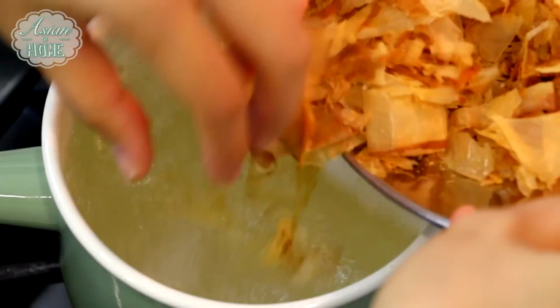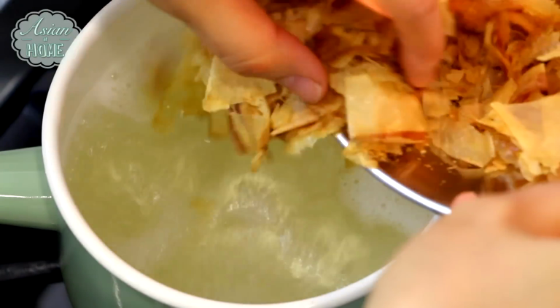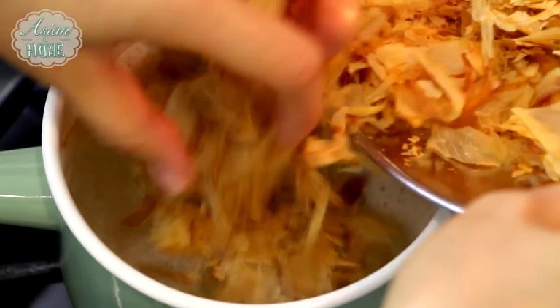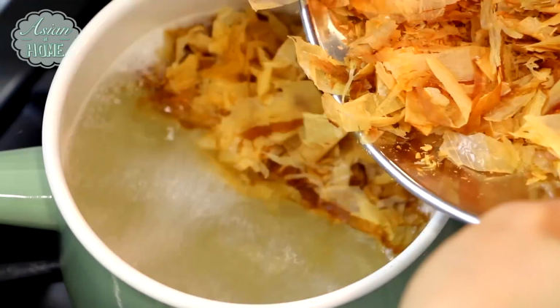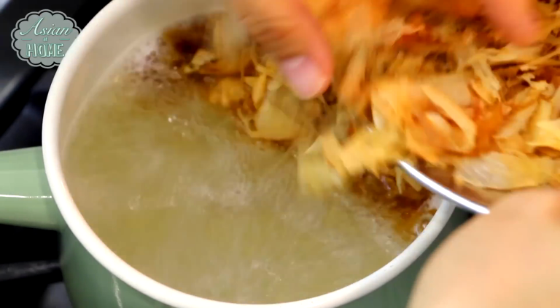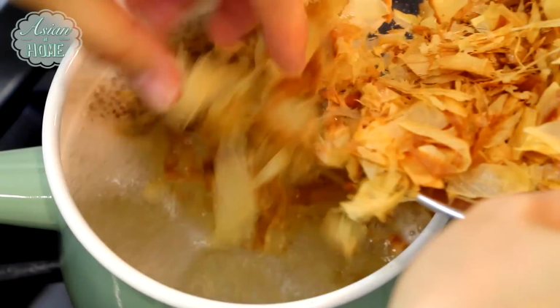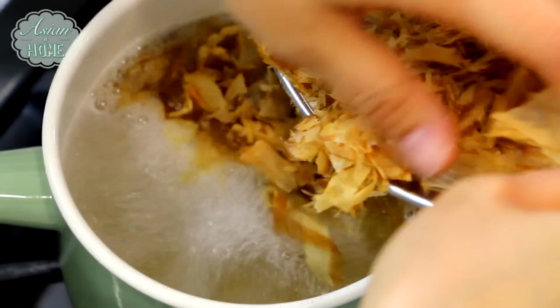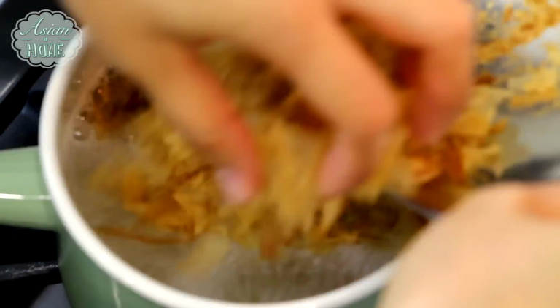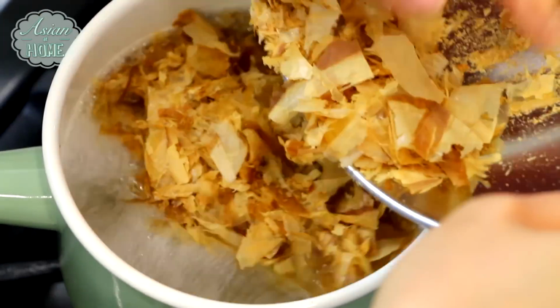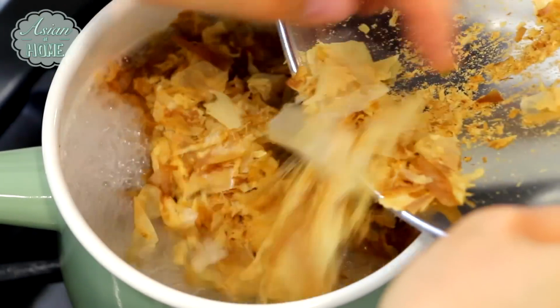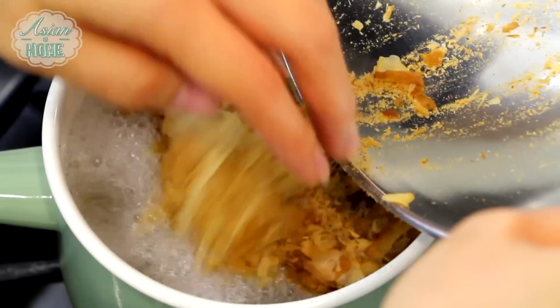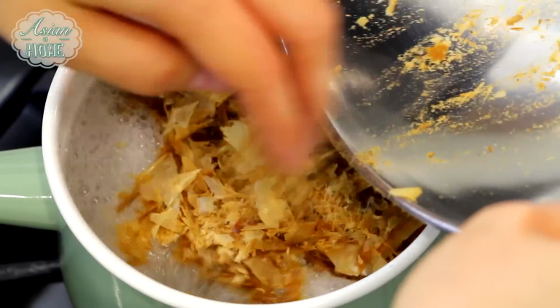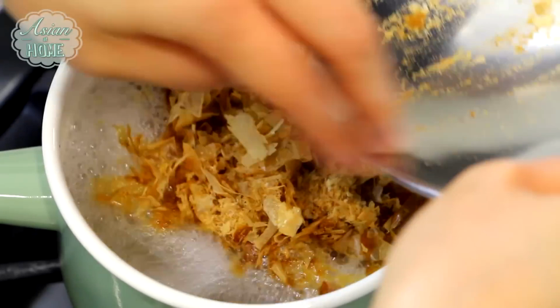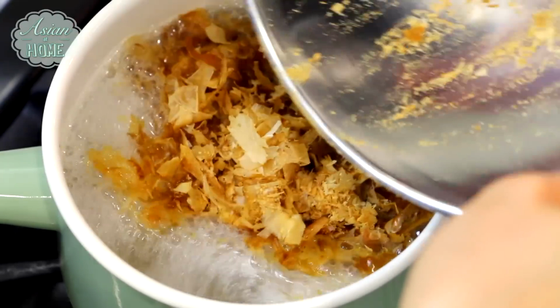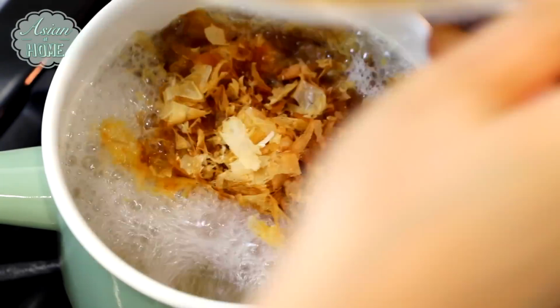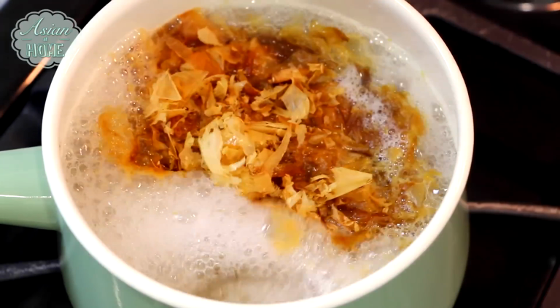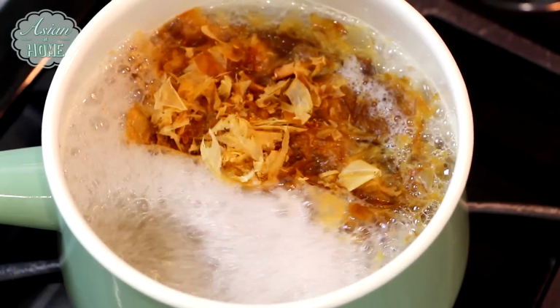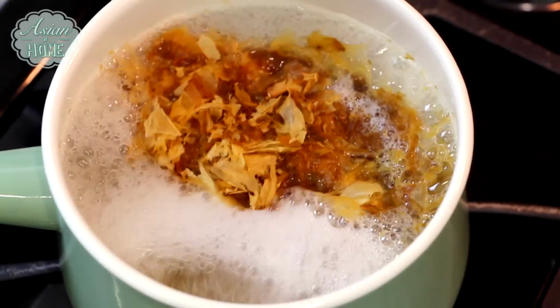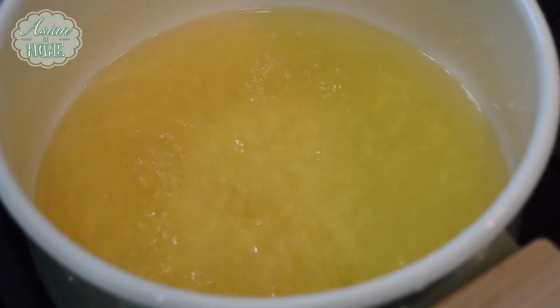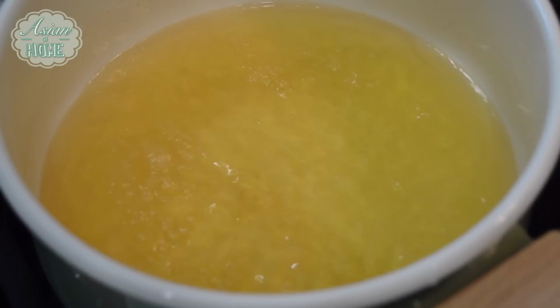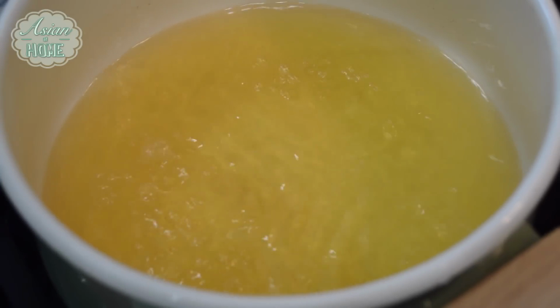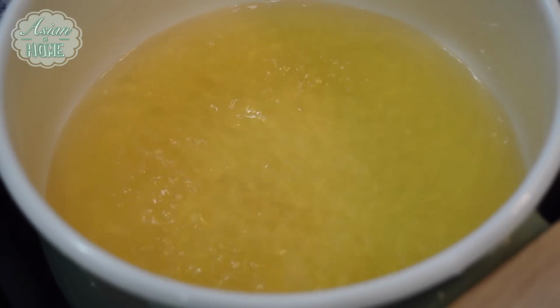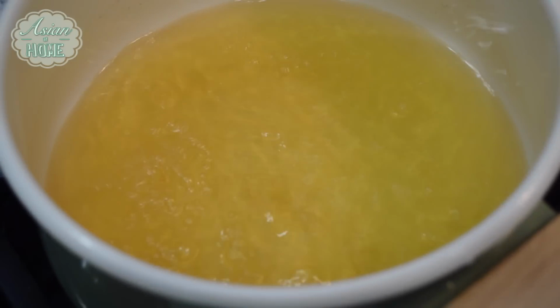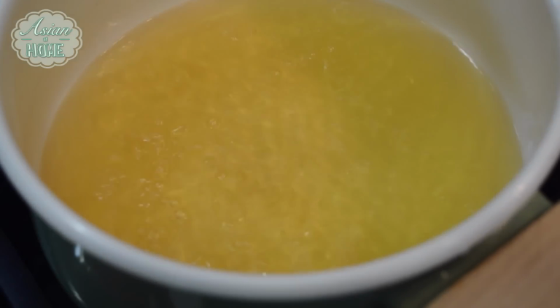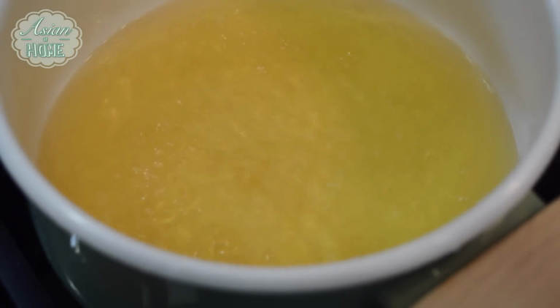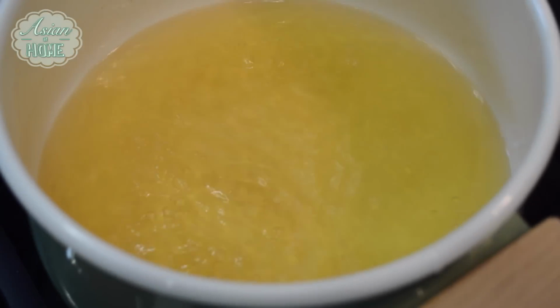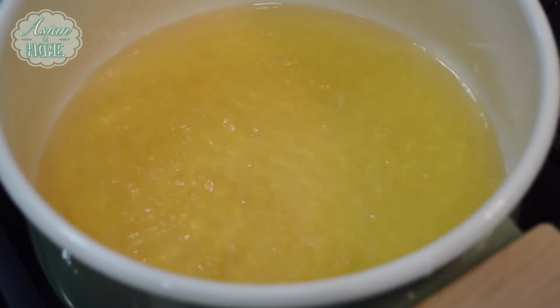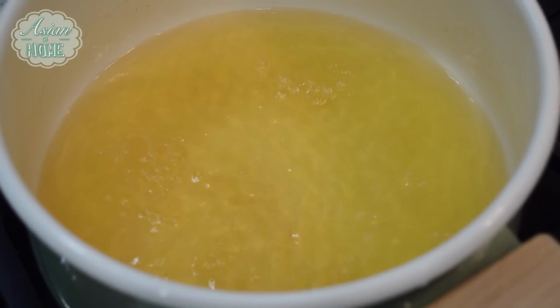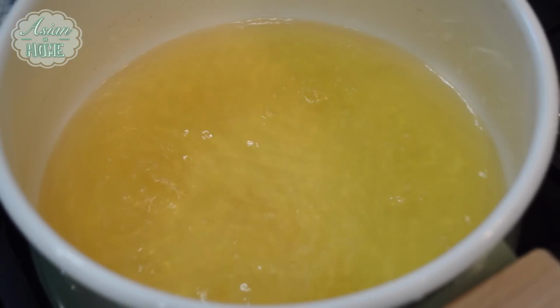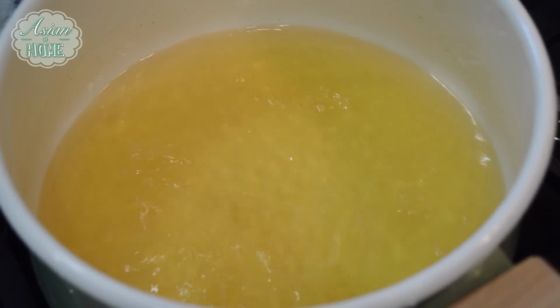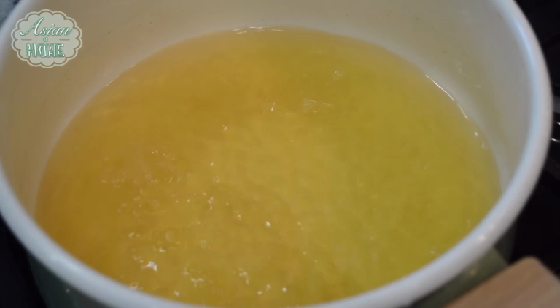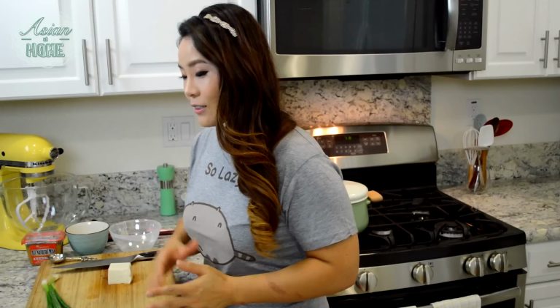First, you will need 4 cups of dashi broth, which I have a video already. Go check it out to see how to make it.